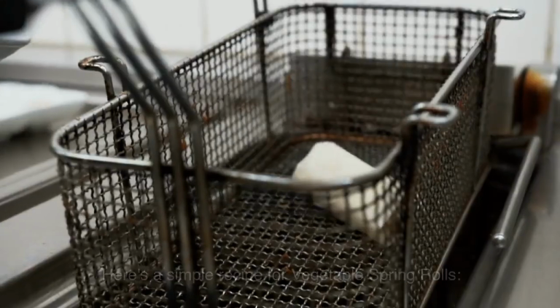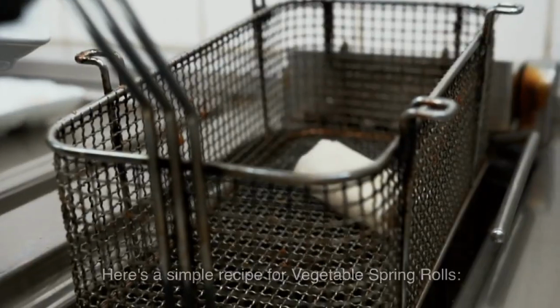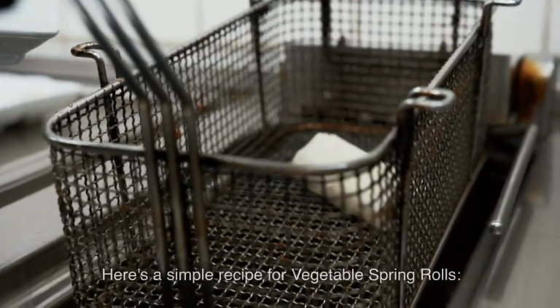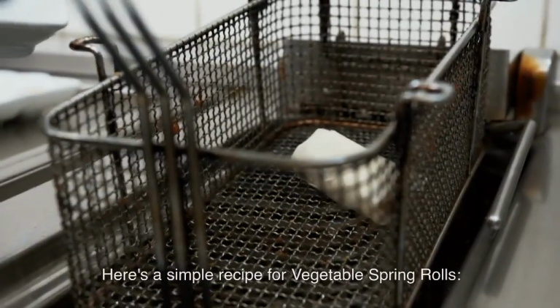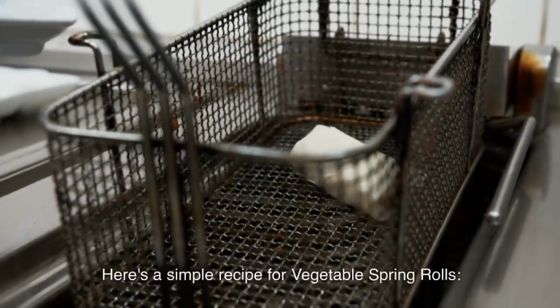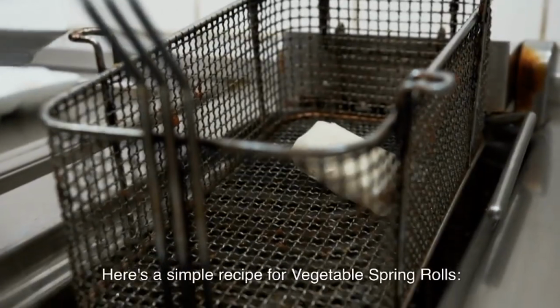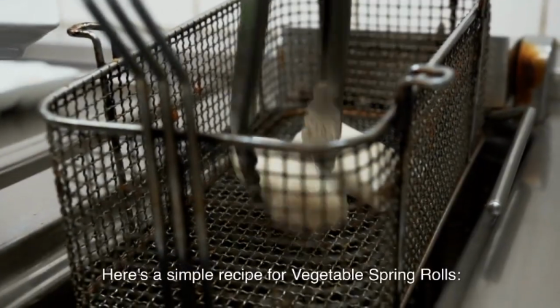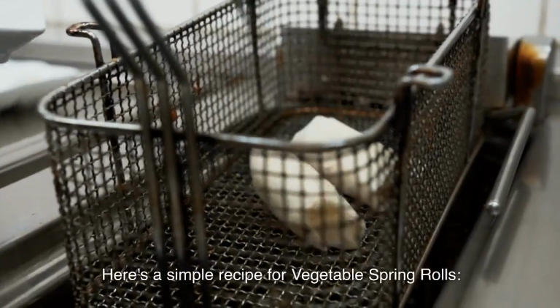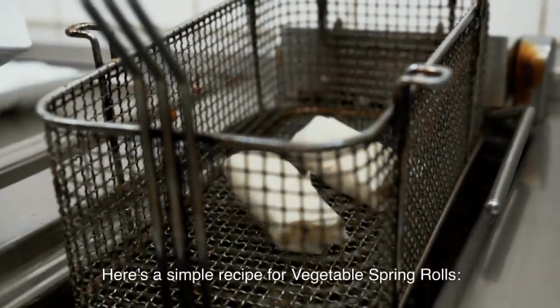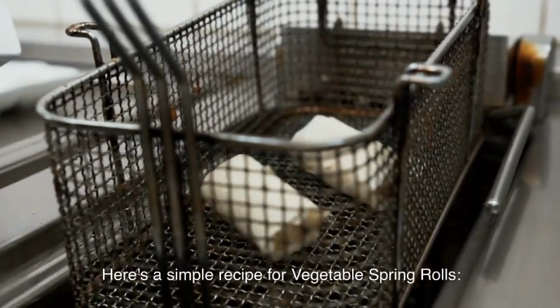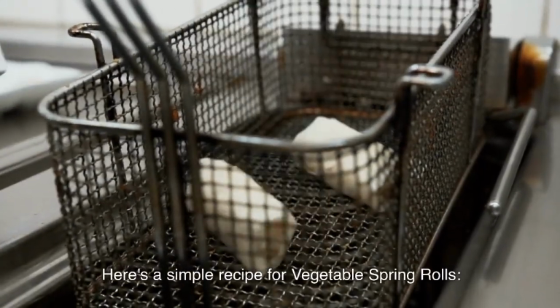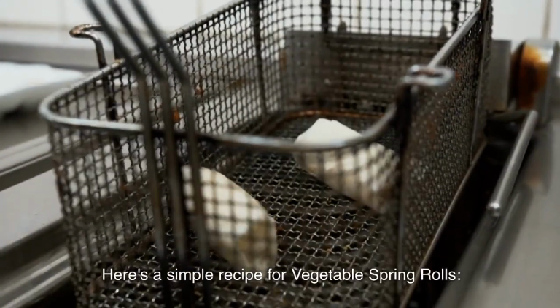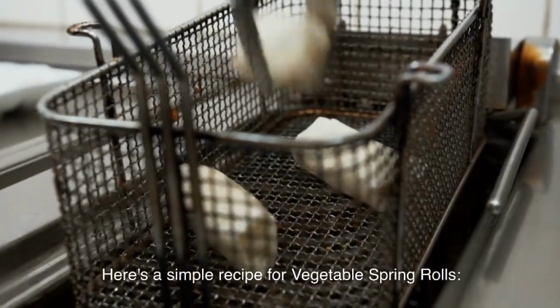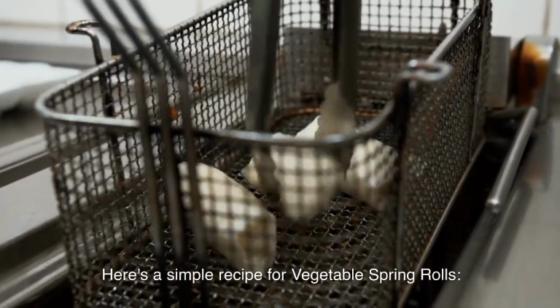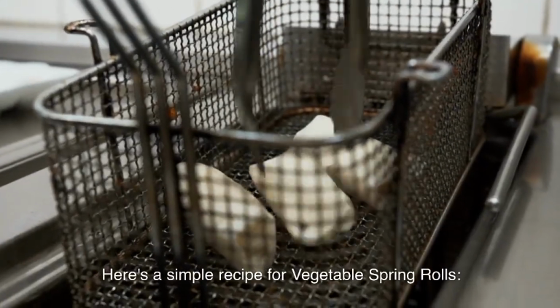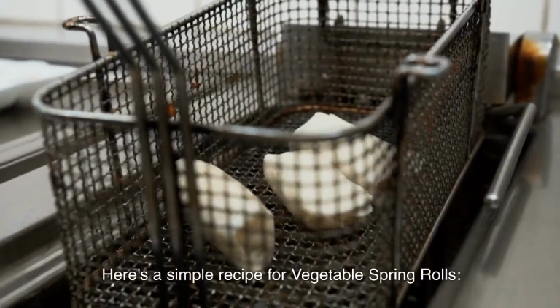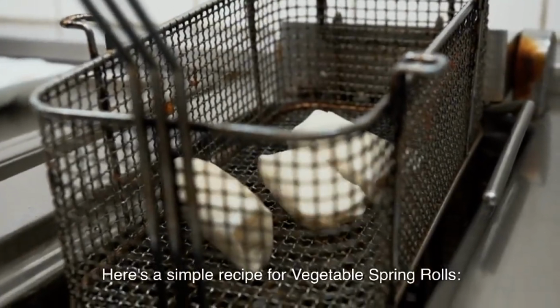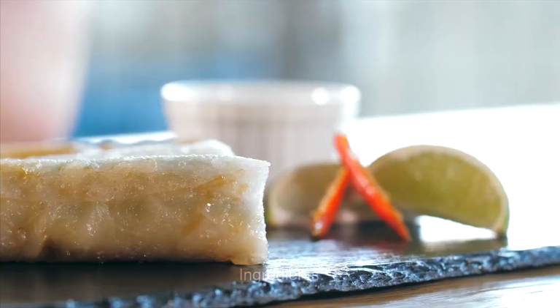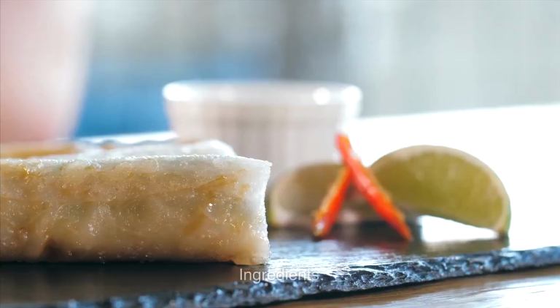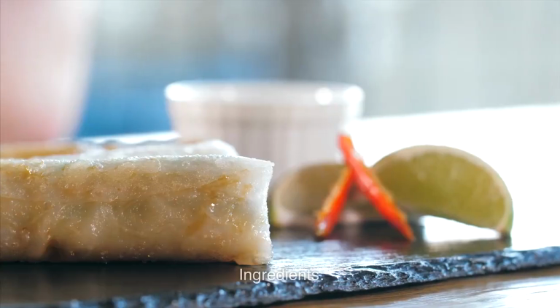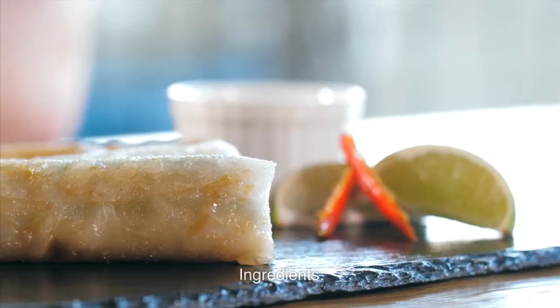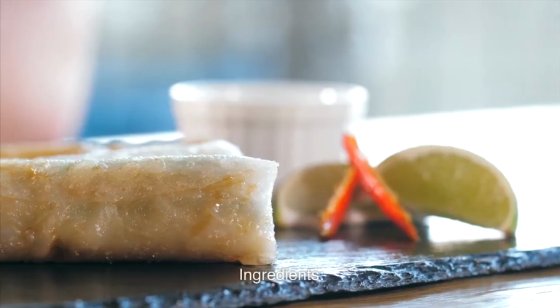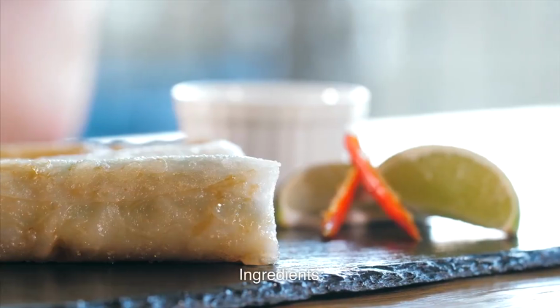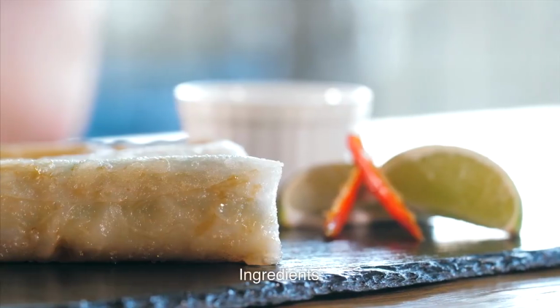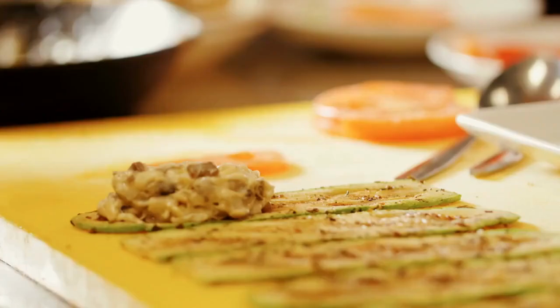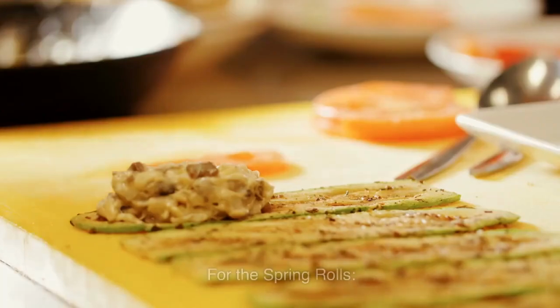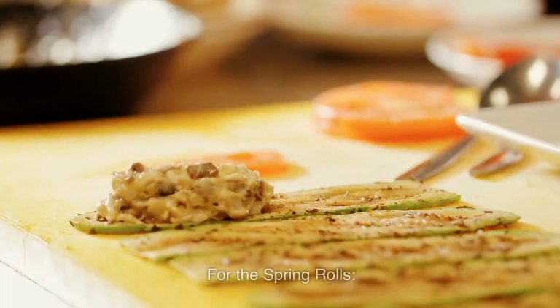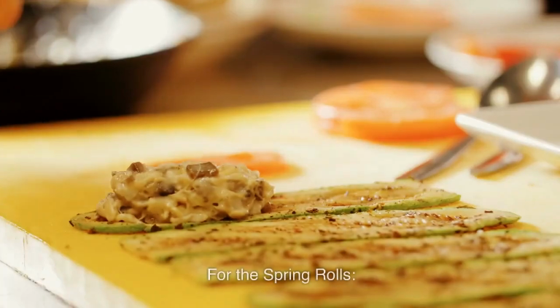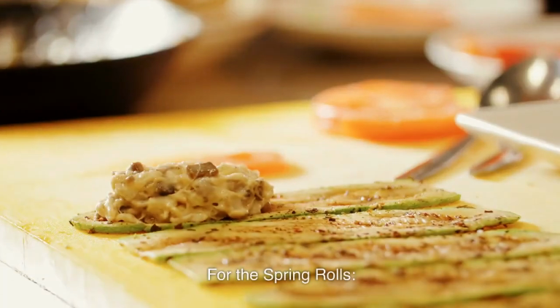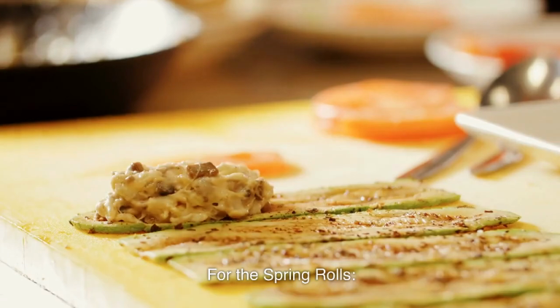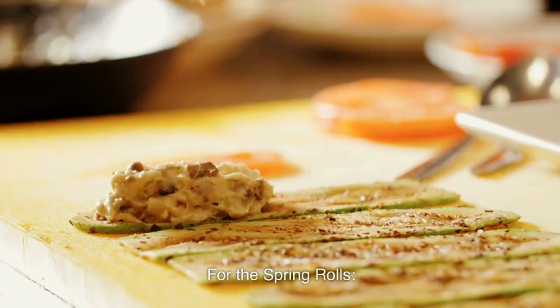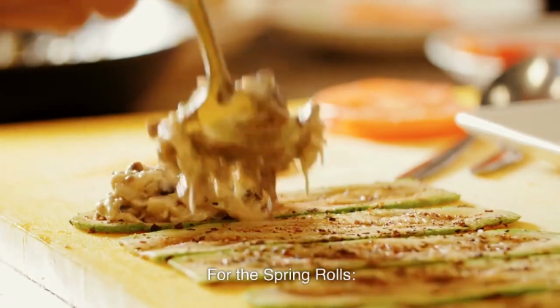Here's a simple recipe for vegetable spring rolls. Ingredients for the spring rolls.